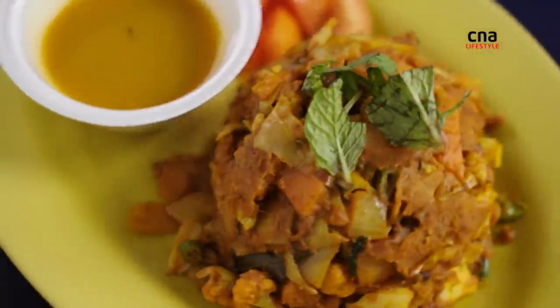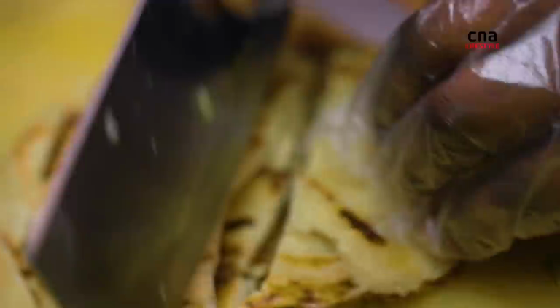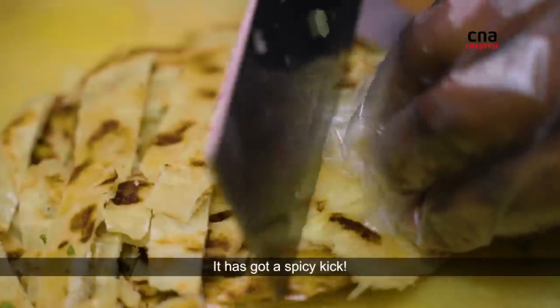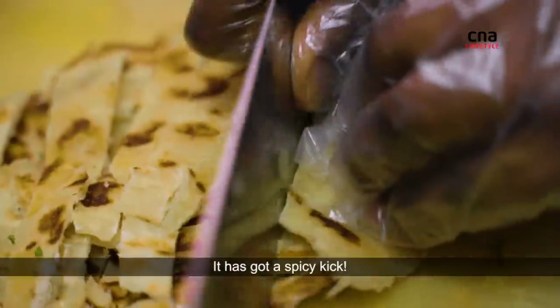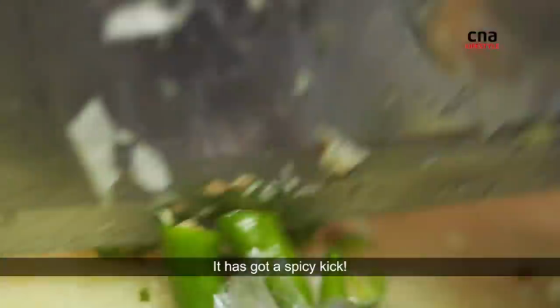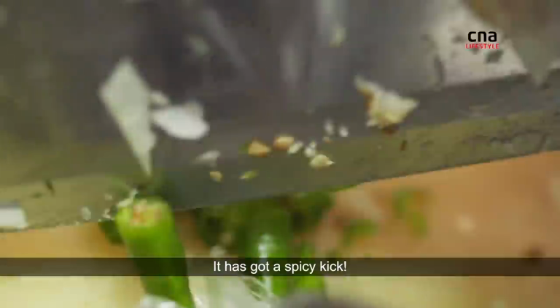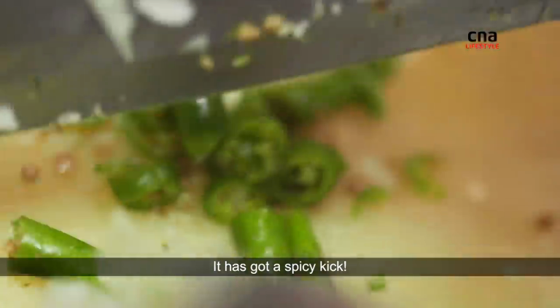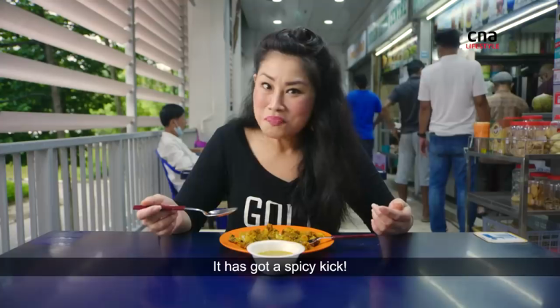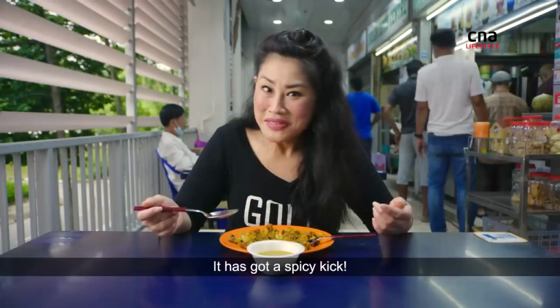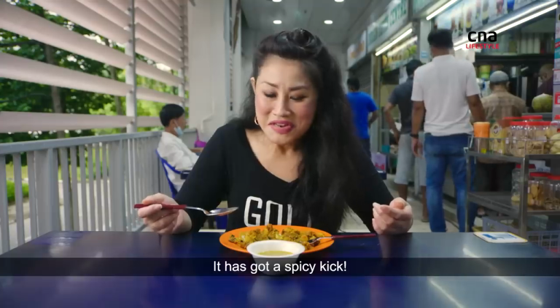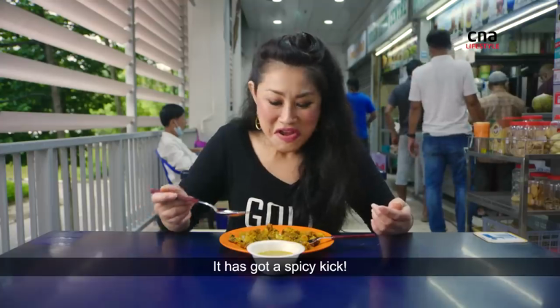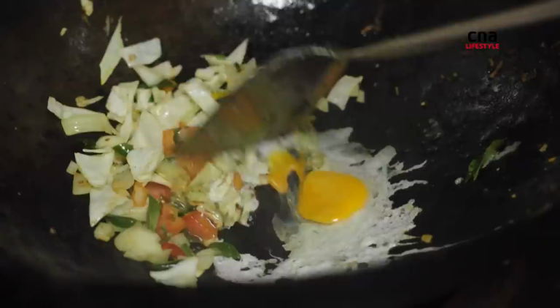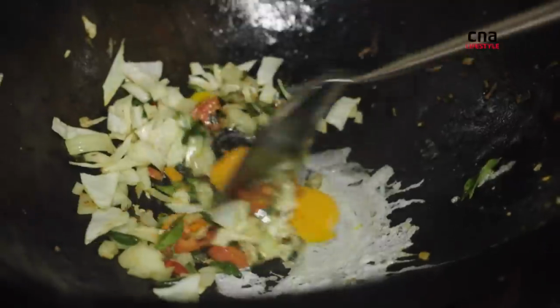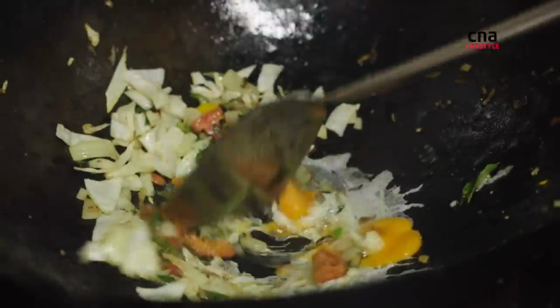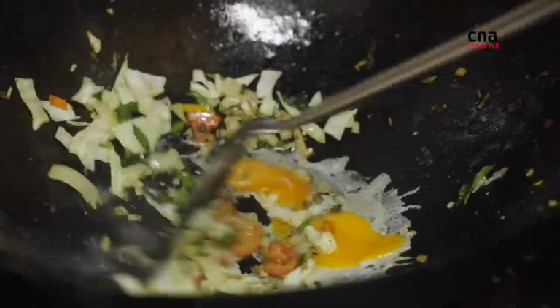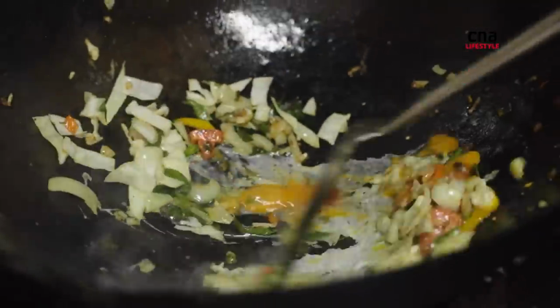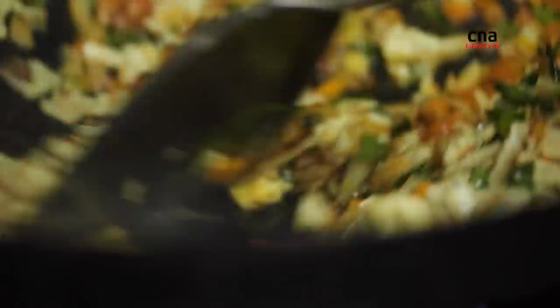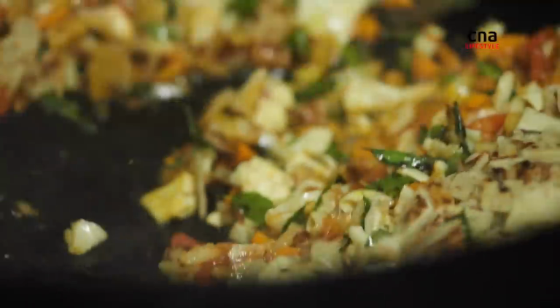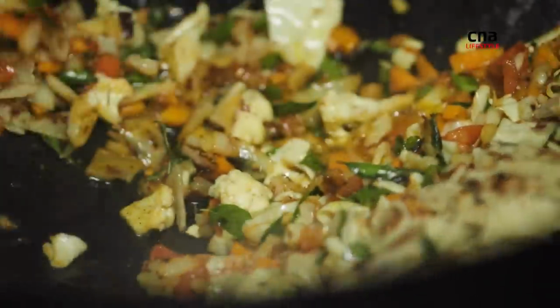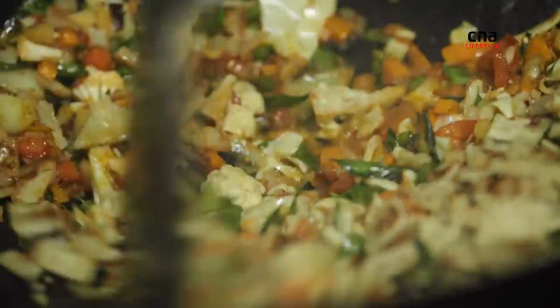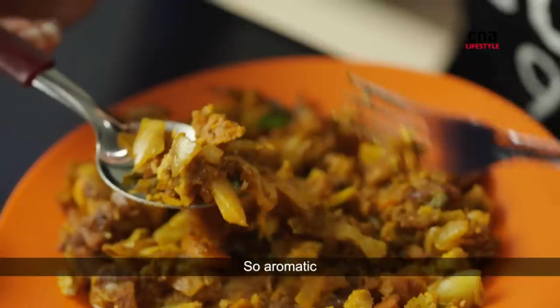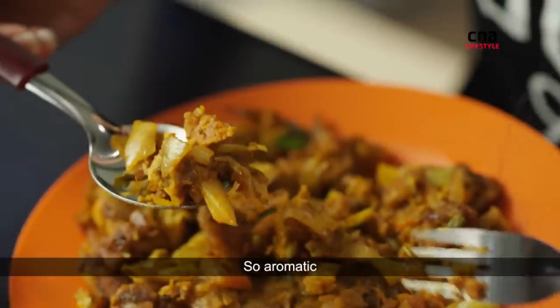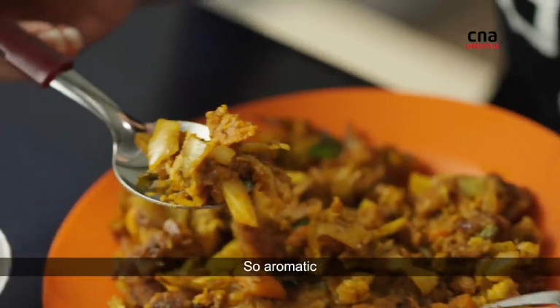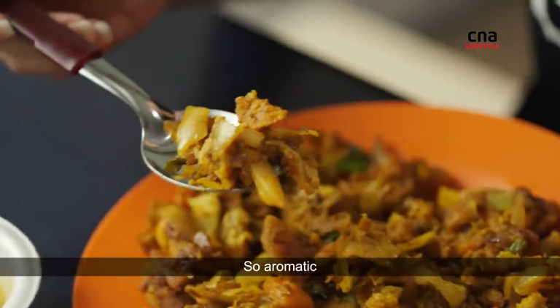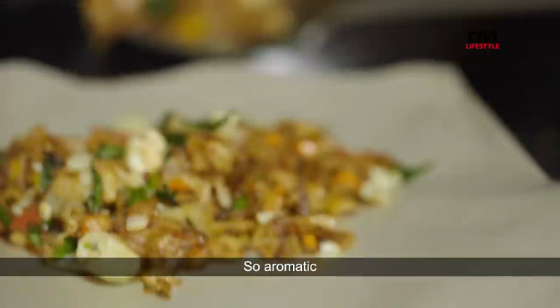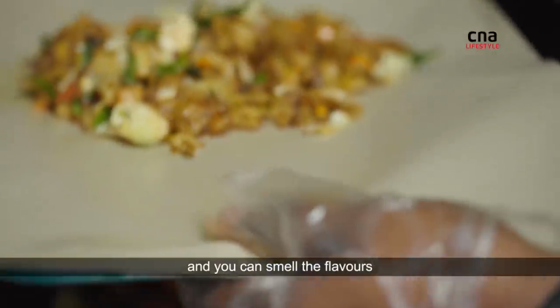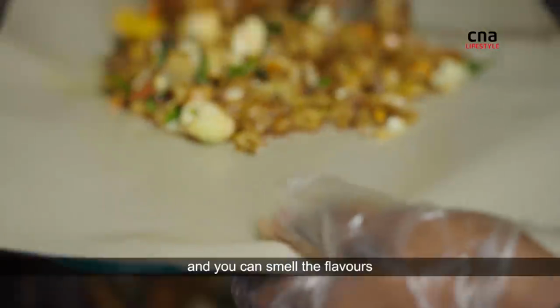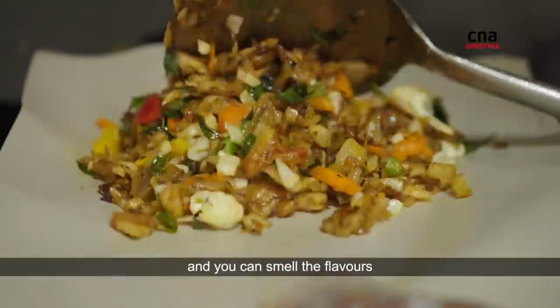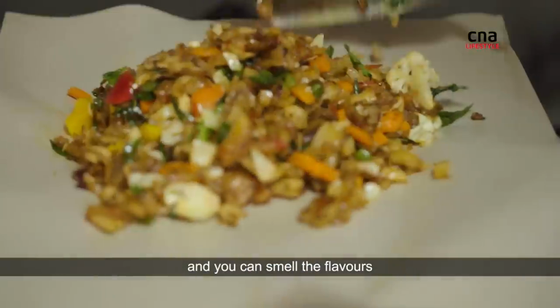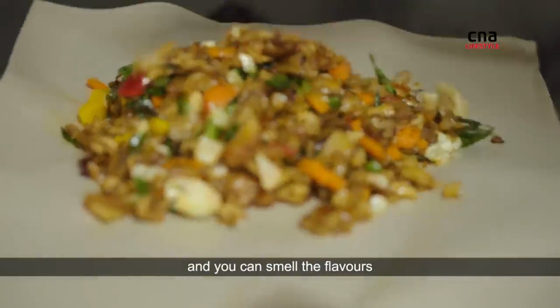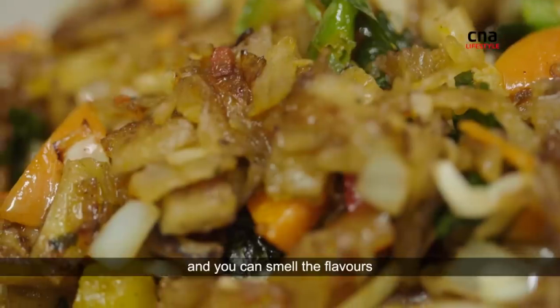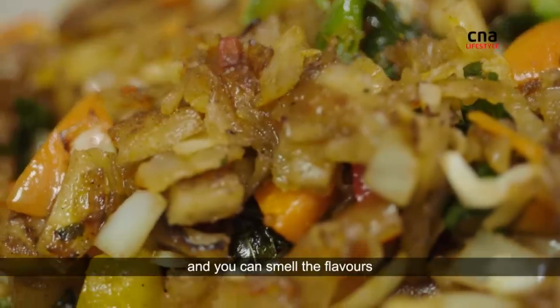It has got a spicy pitch. So aromatic and you smell the flavours.